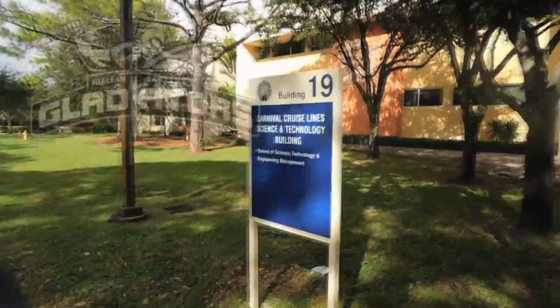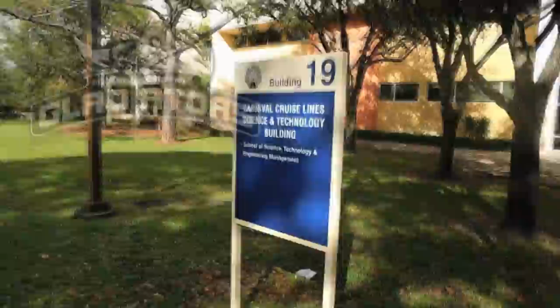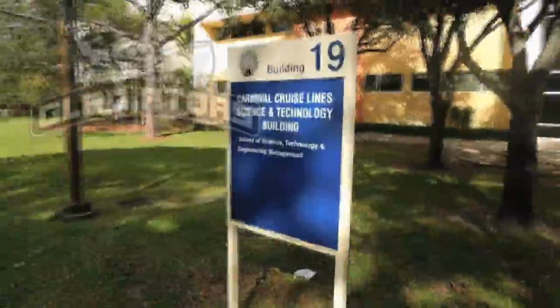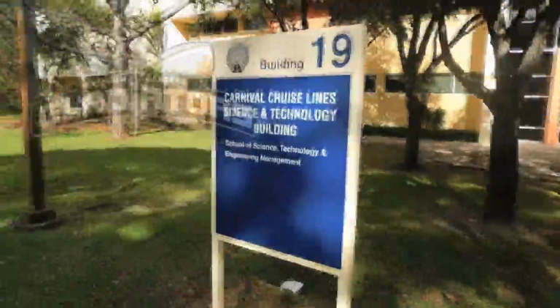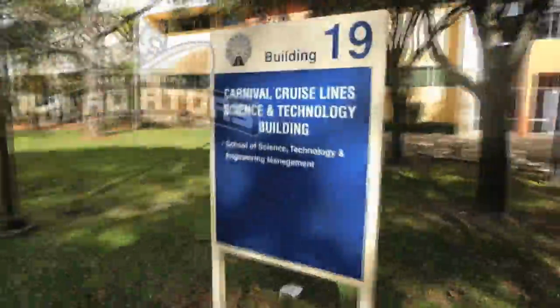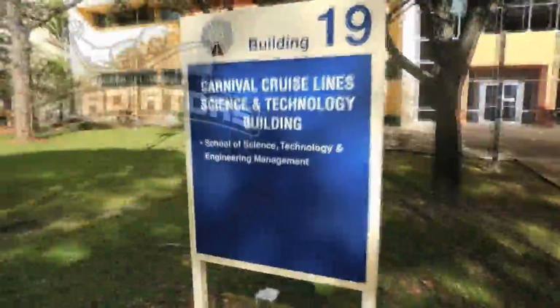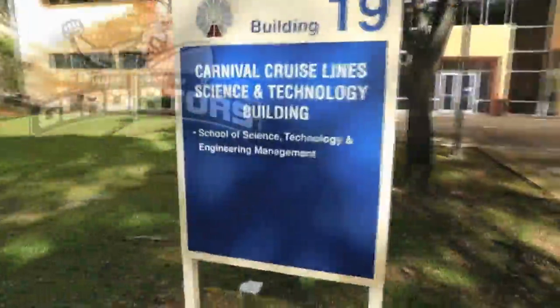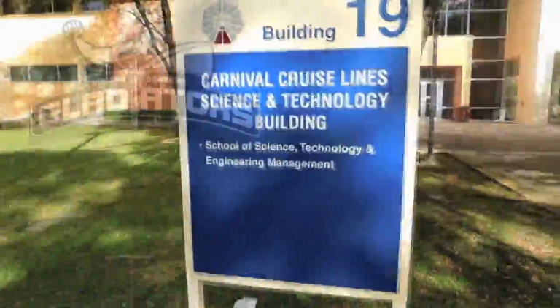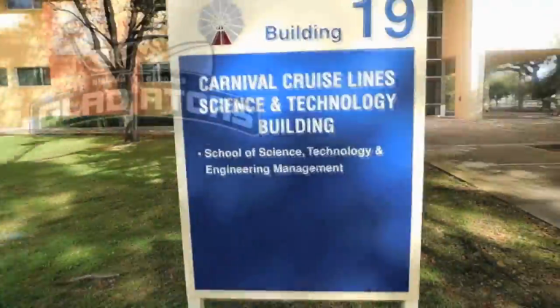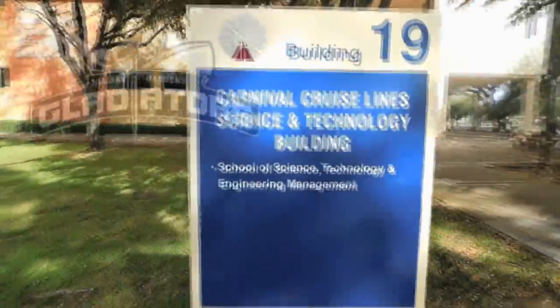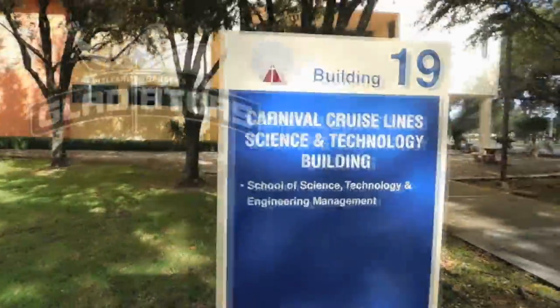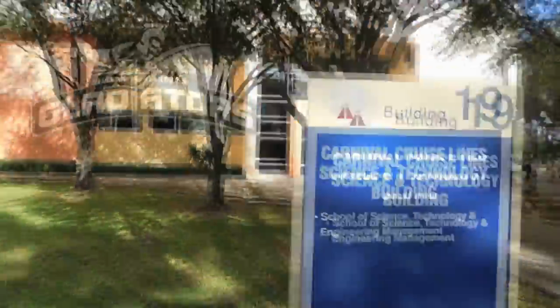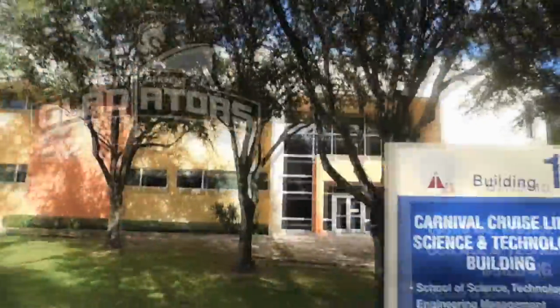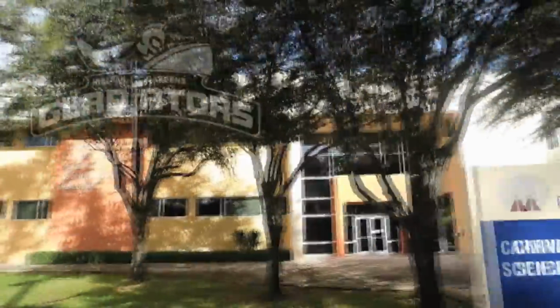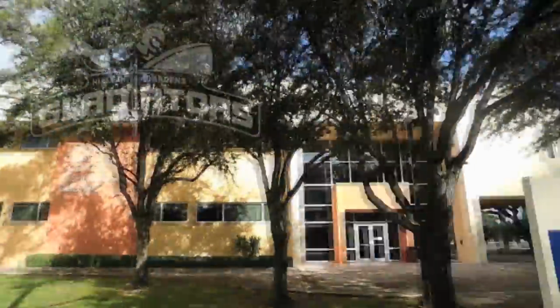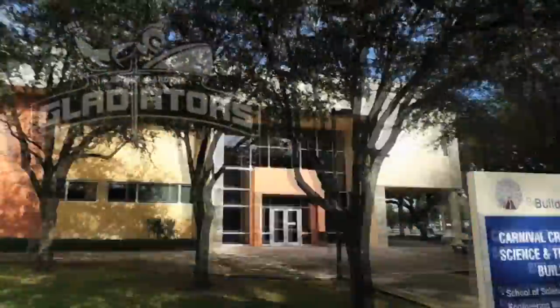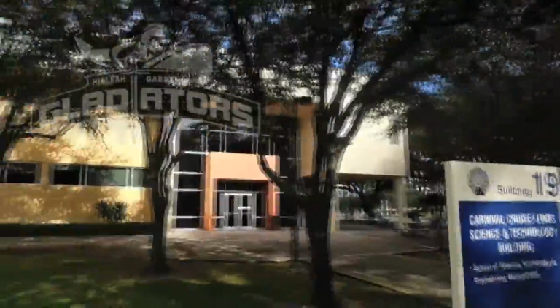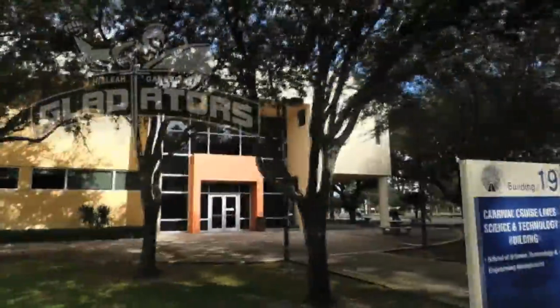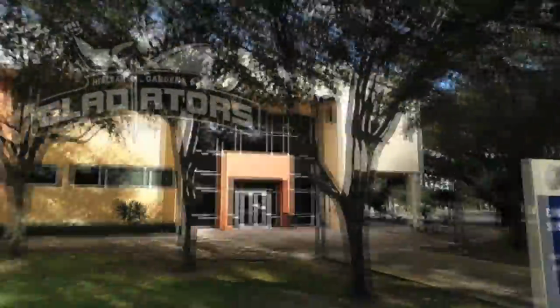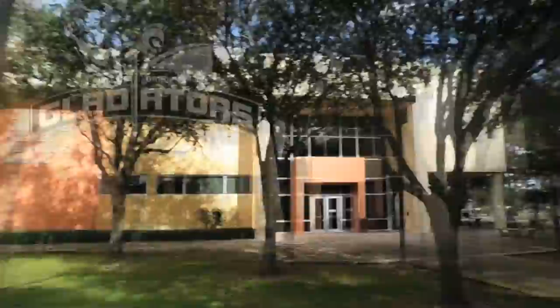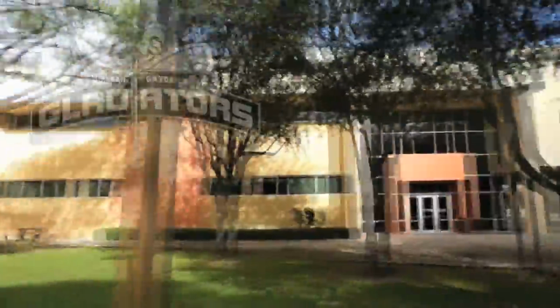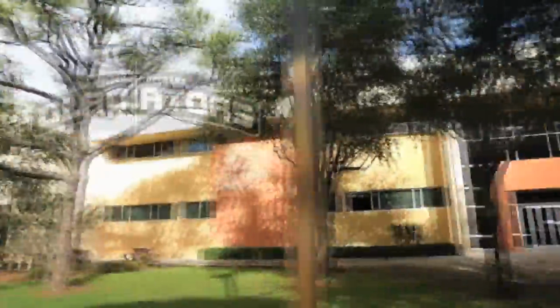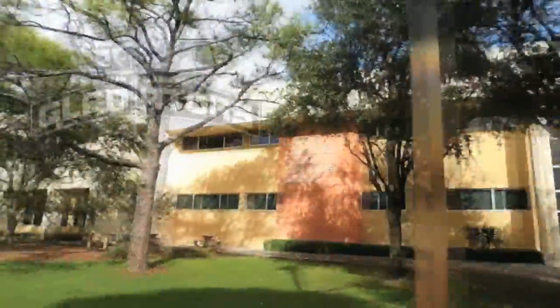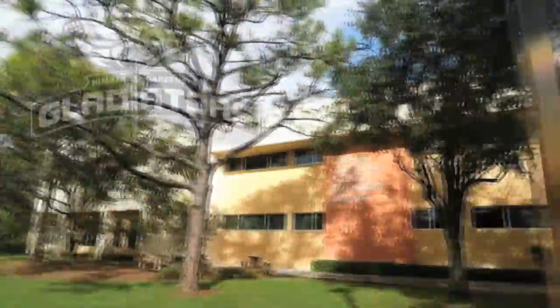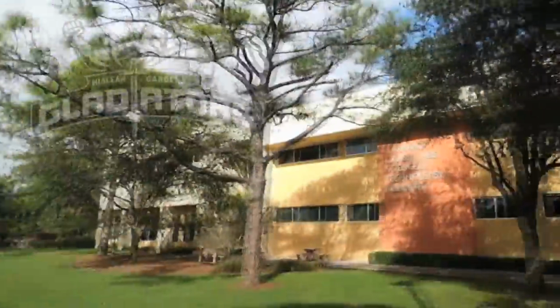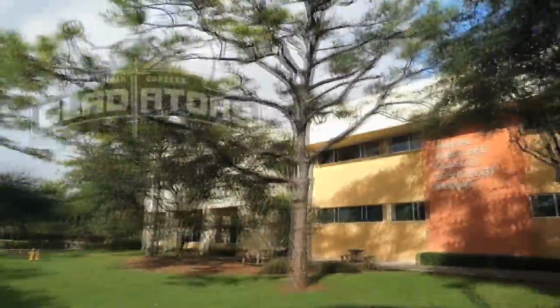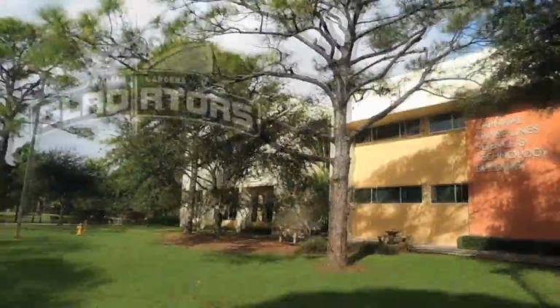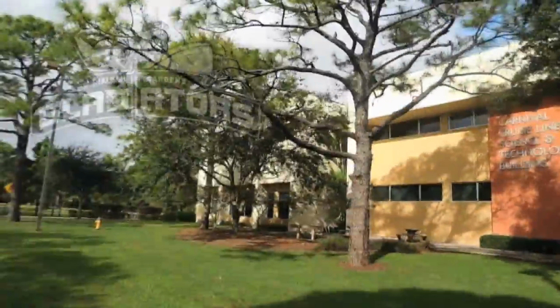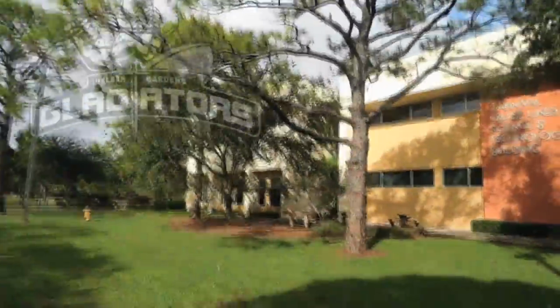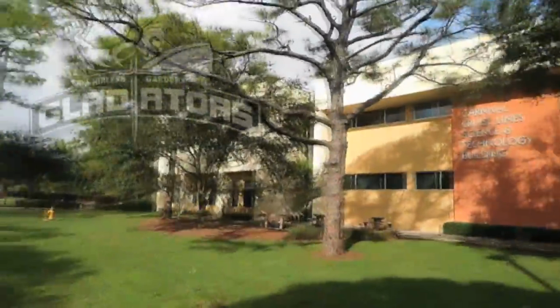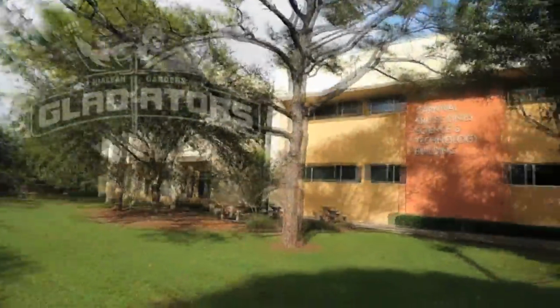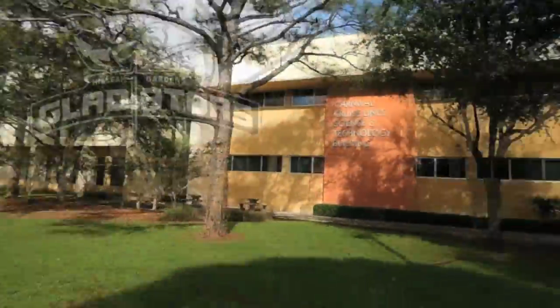Here we can see the science technology building. This building was brought to us by Carnival Cruise Lines.